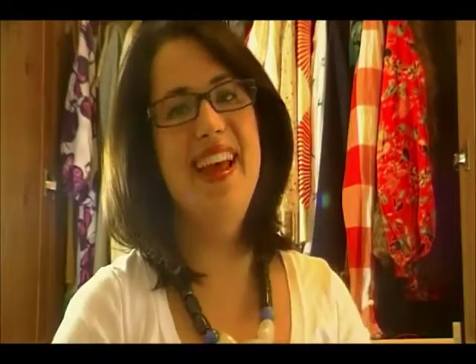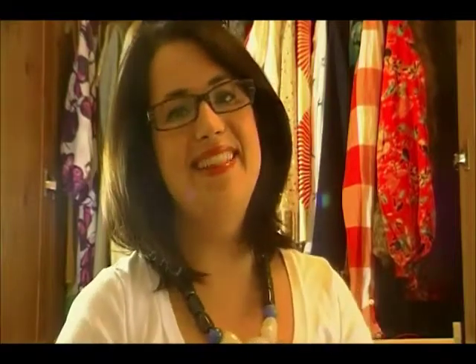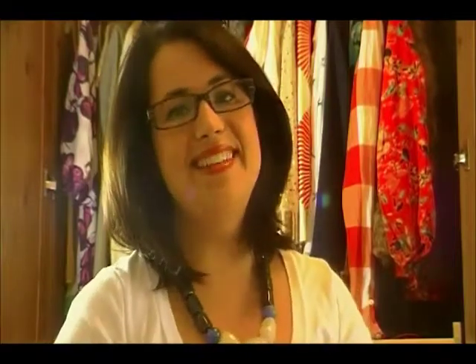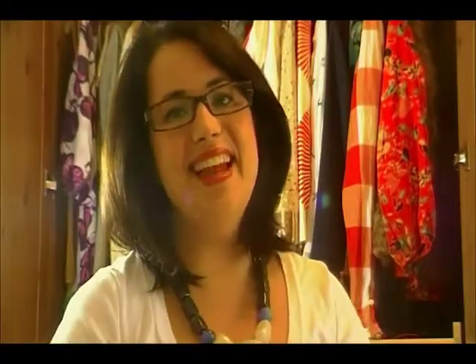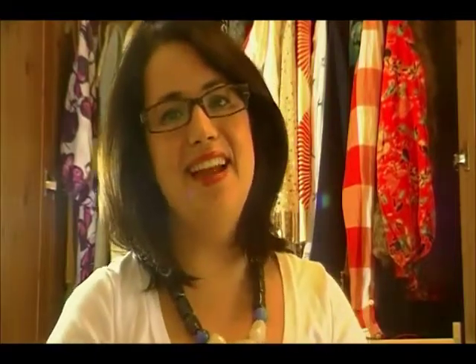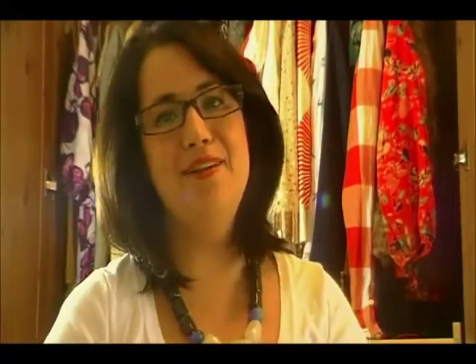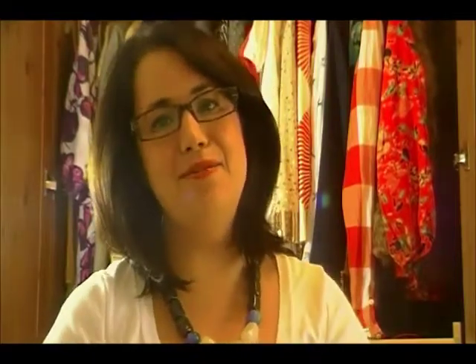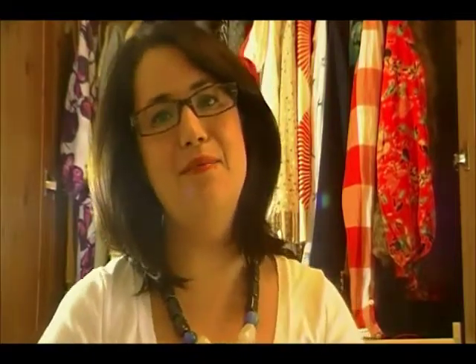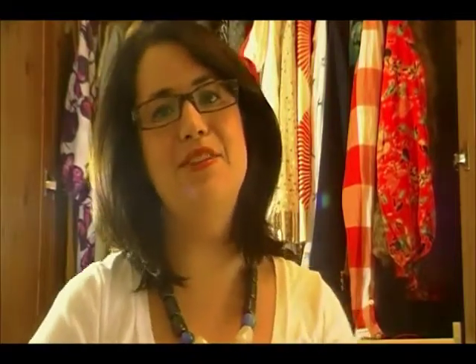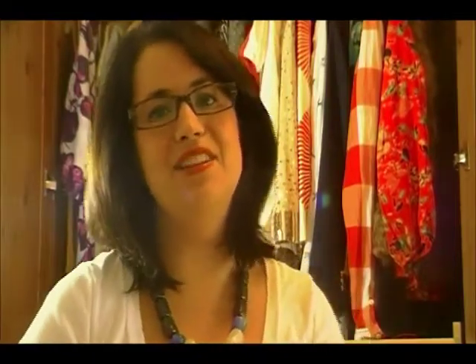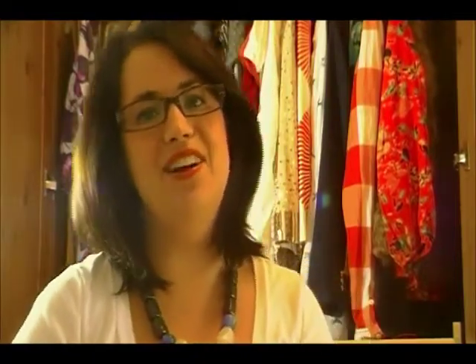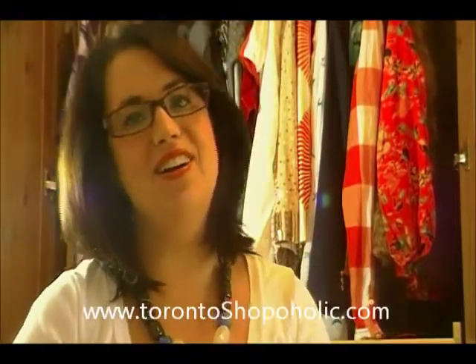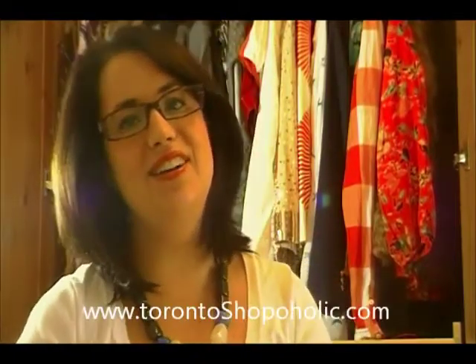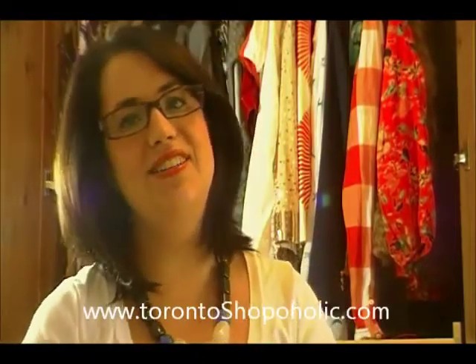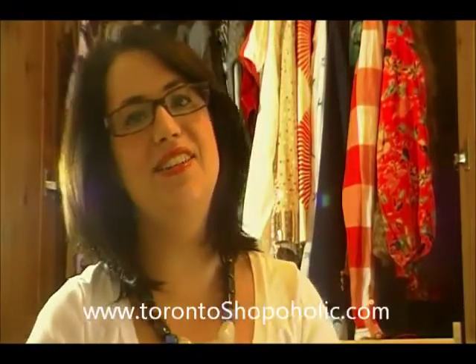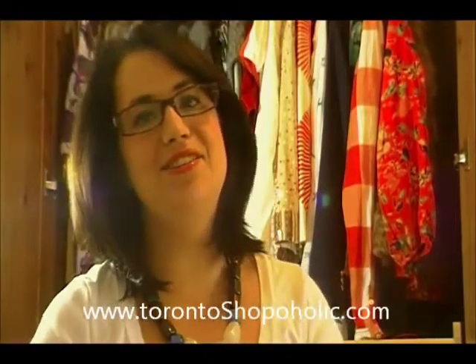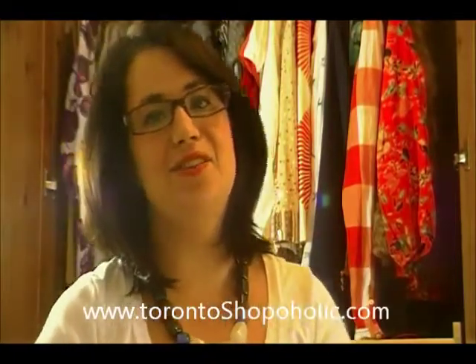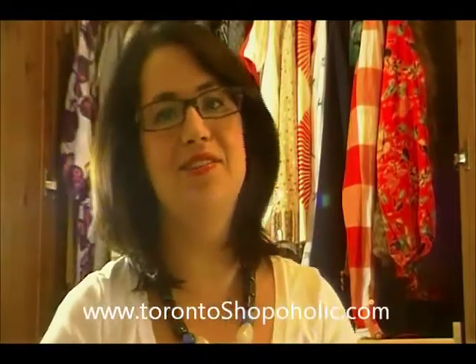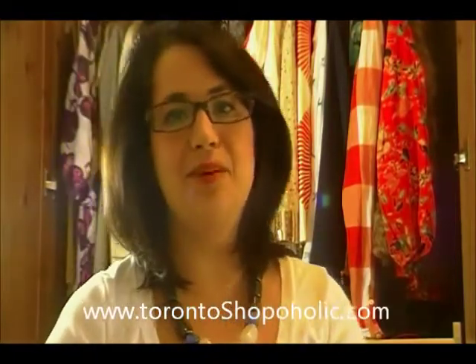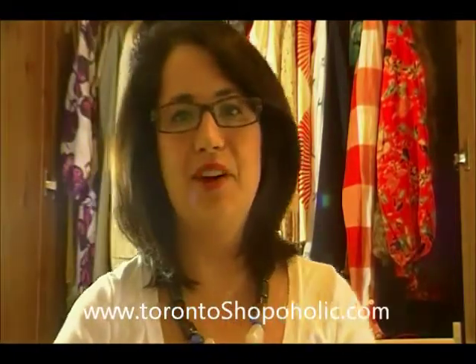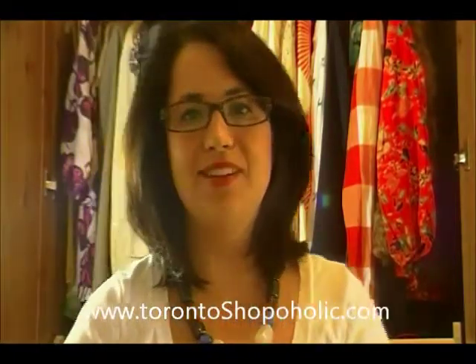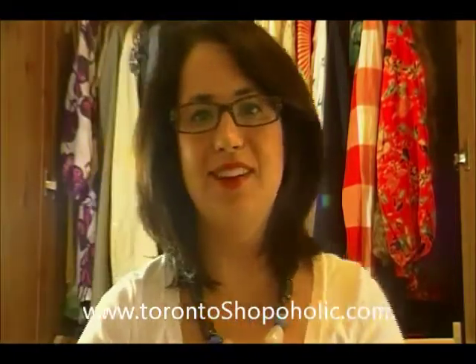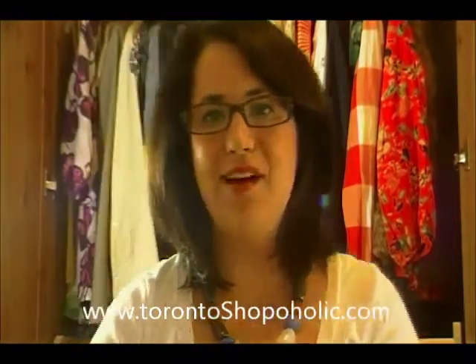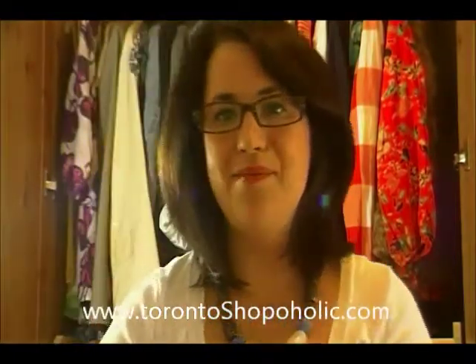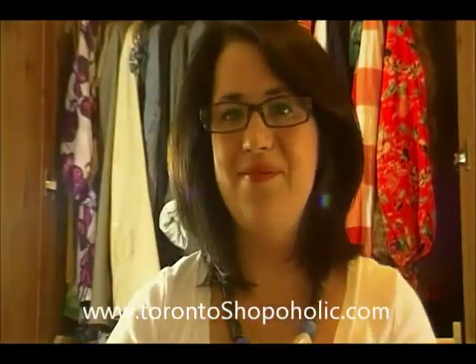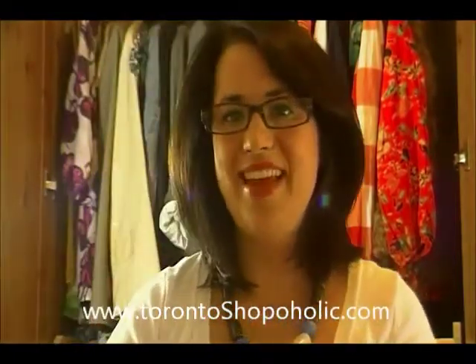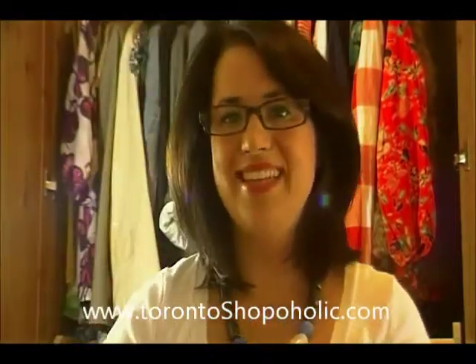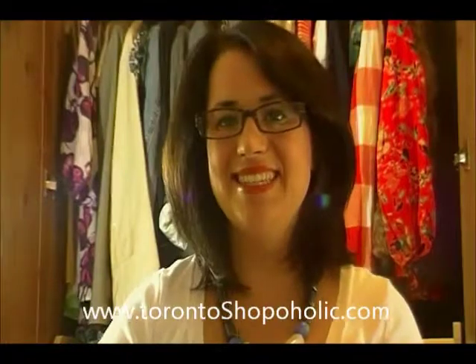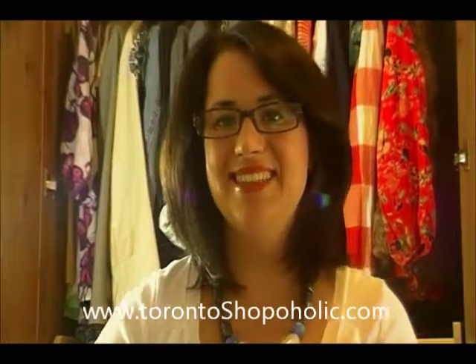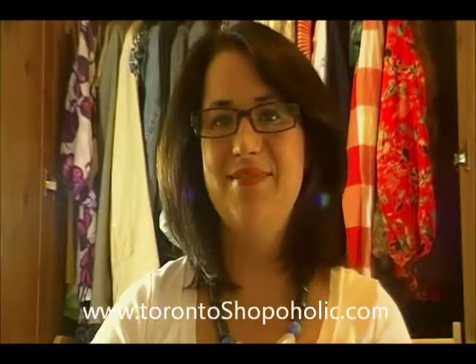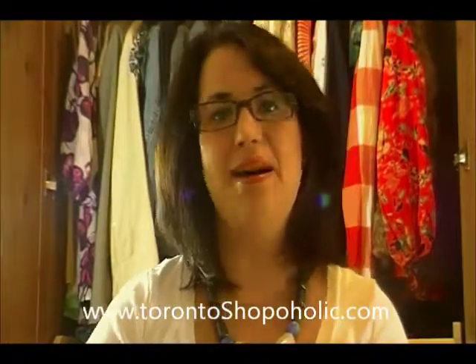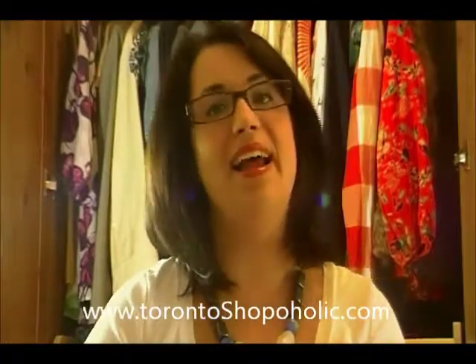Thanks again and remember to log on to TorontoShopaholic.com. Thanks, bye.